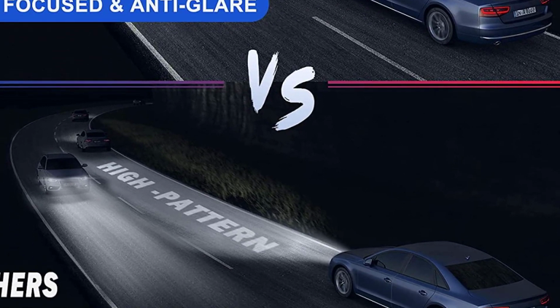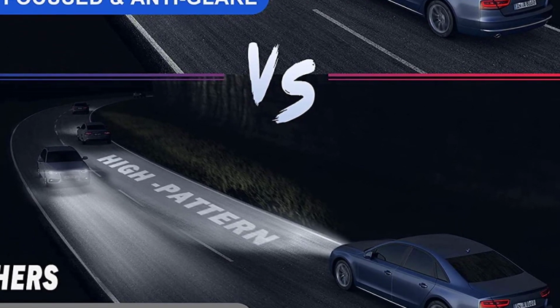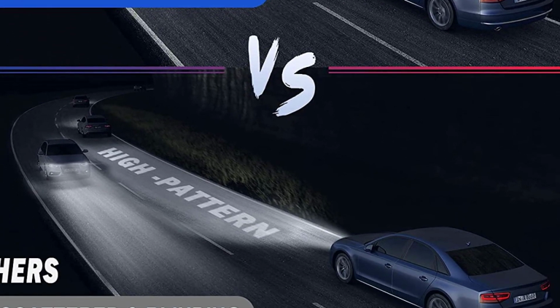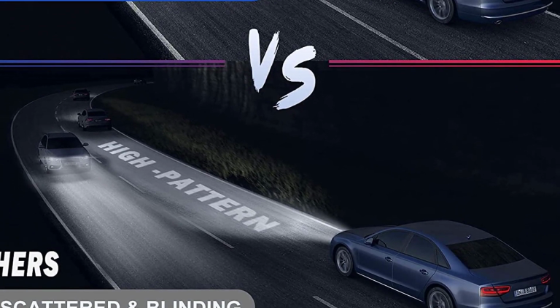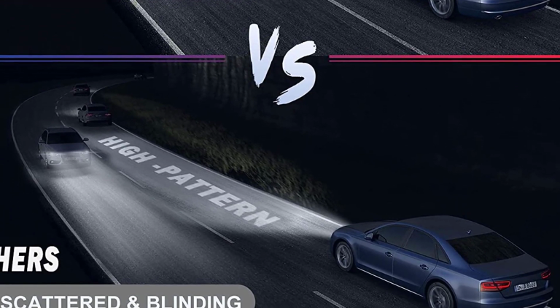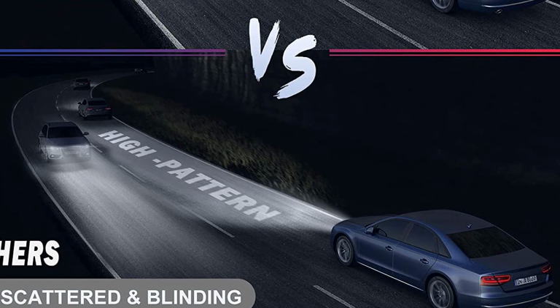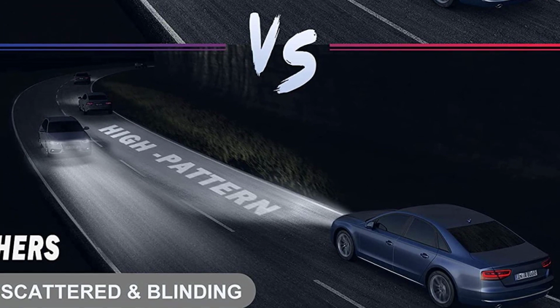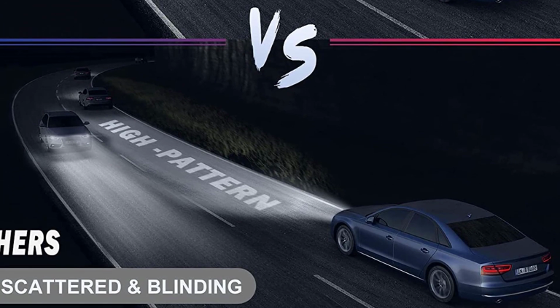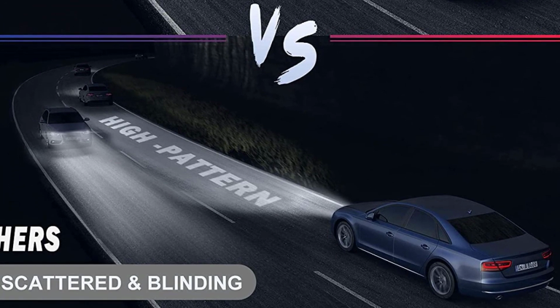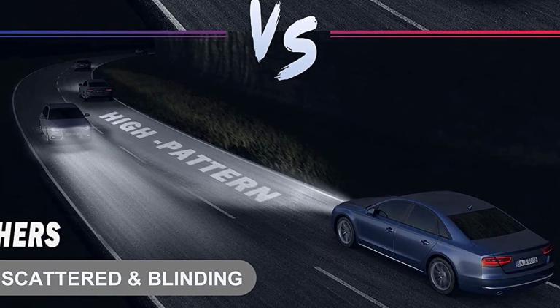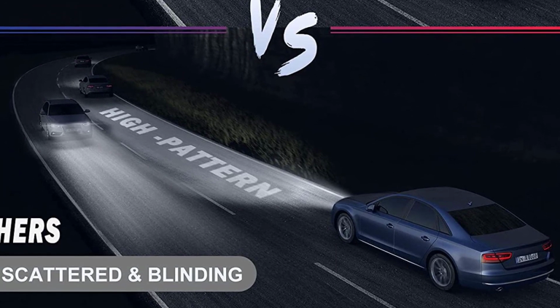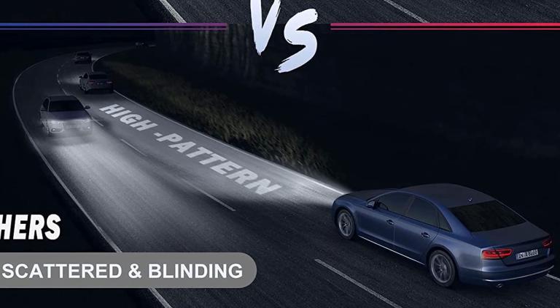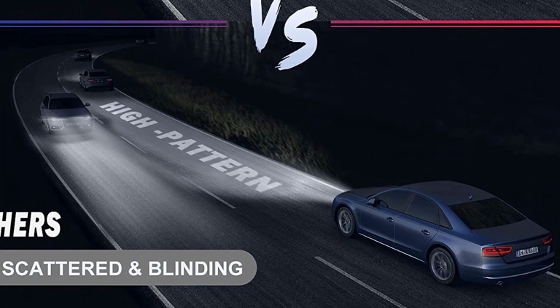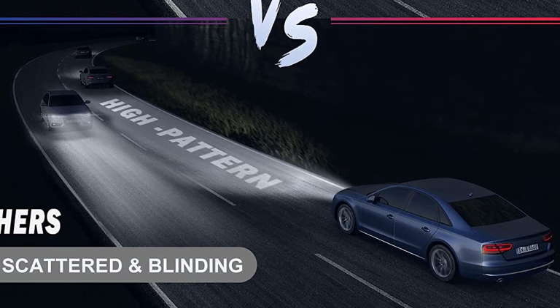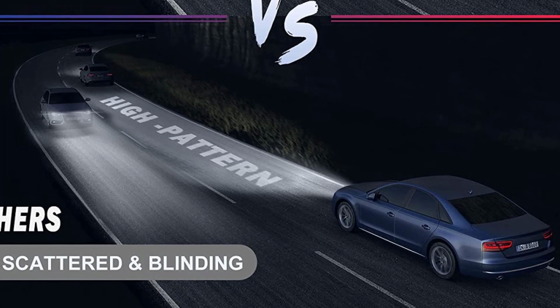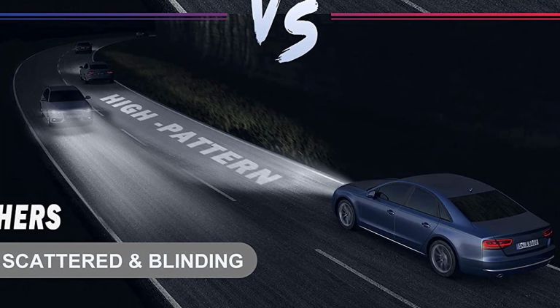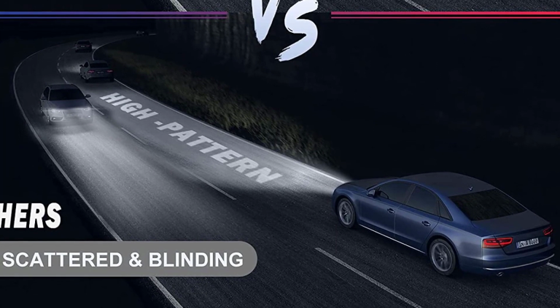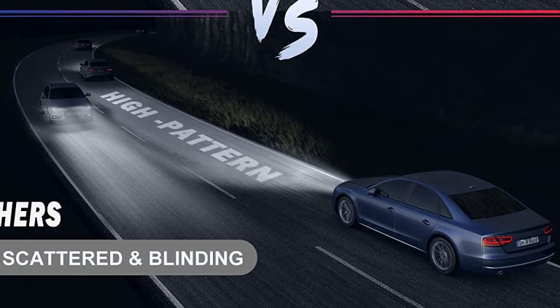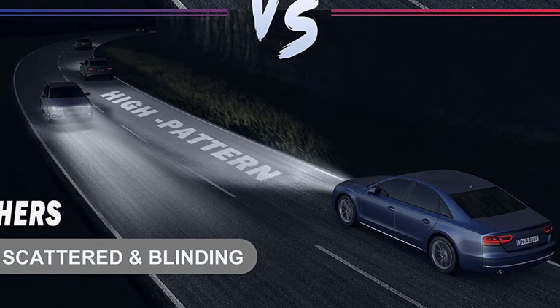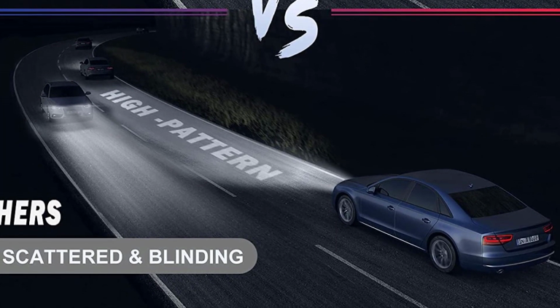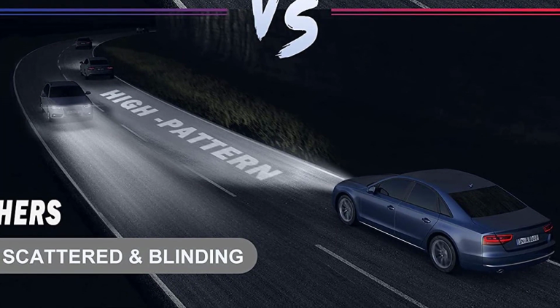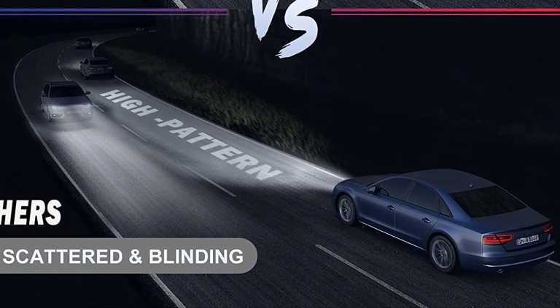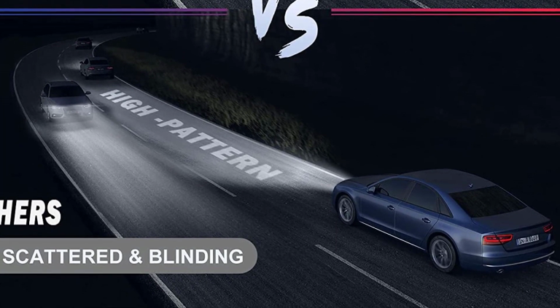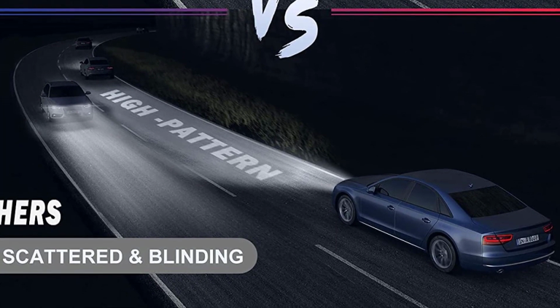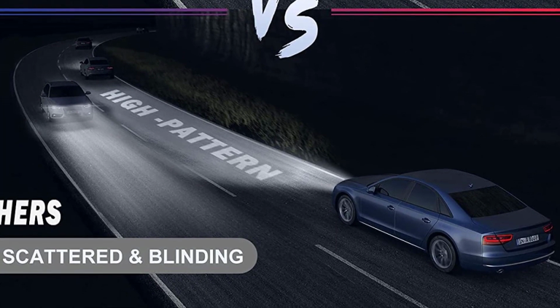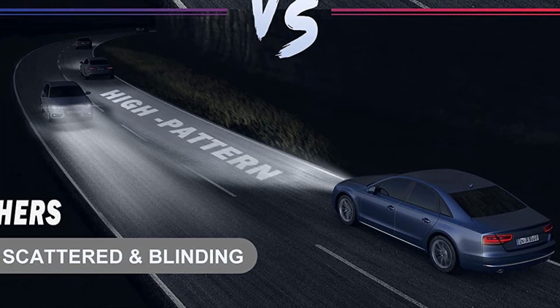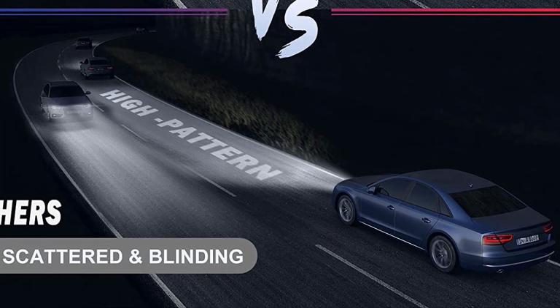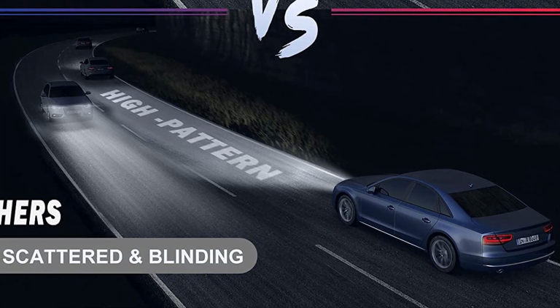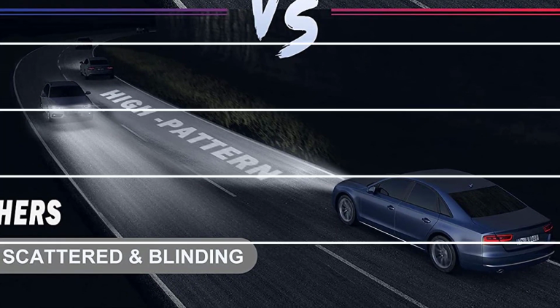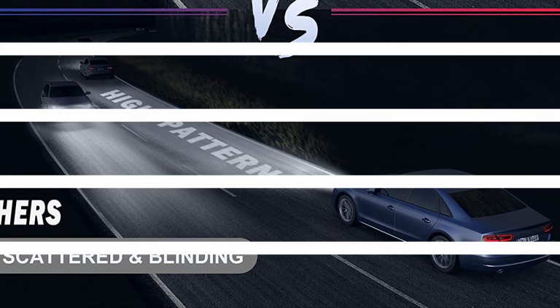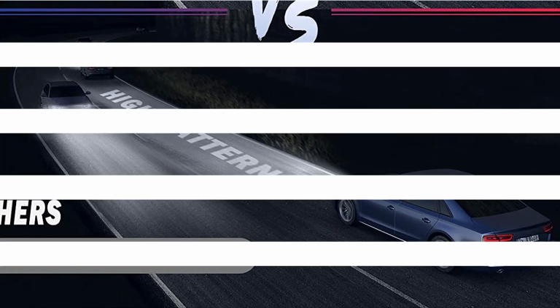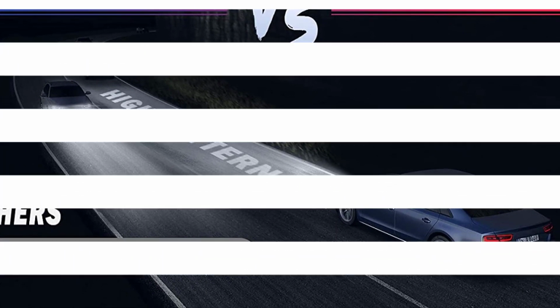No glare to oncoming traffic — with no glare or dark spots, these bulbs reduce your driving stress and exhaustion.